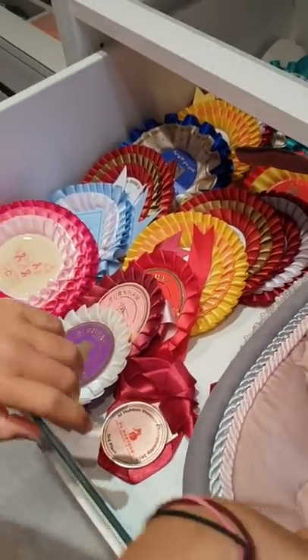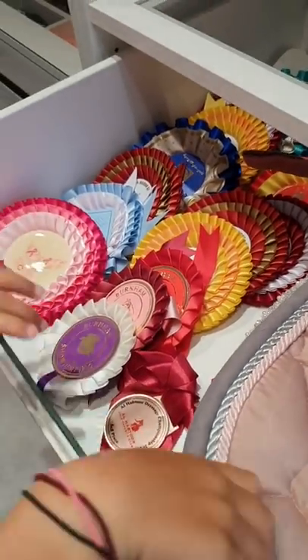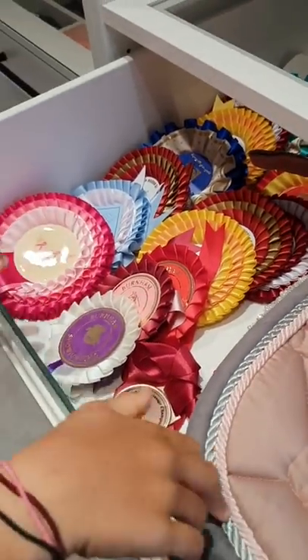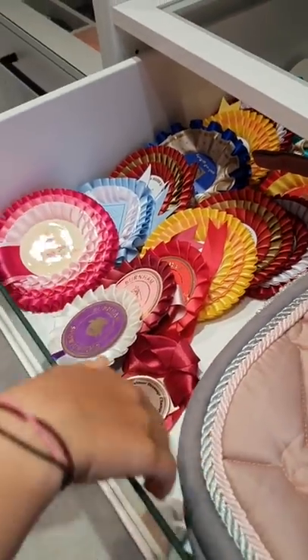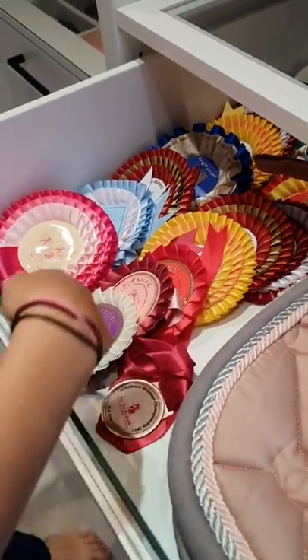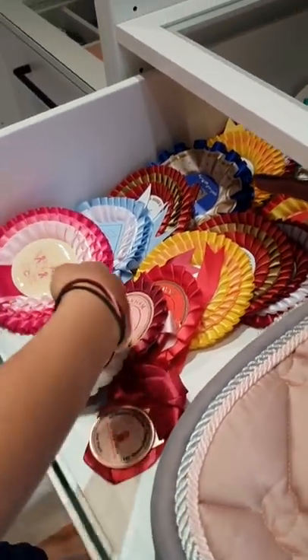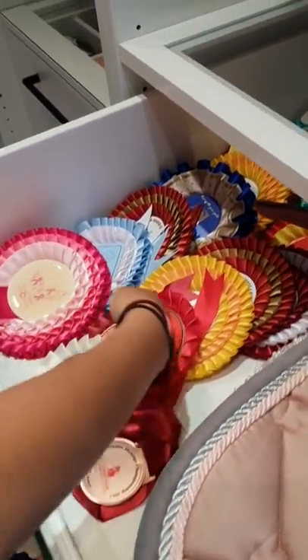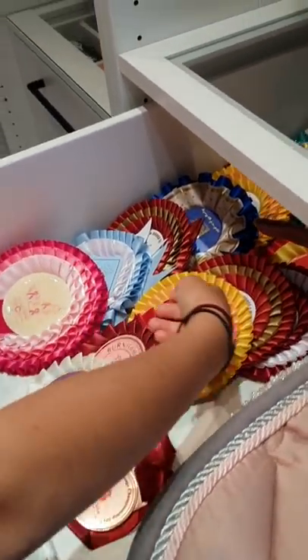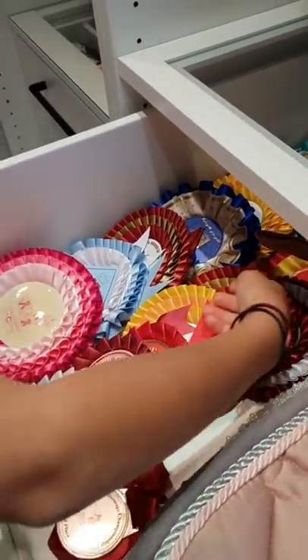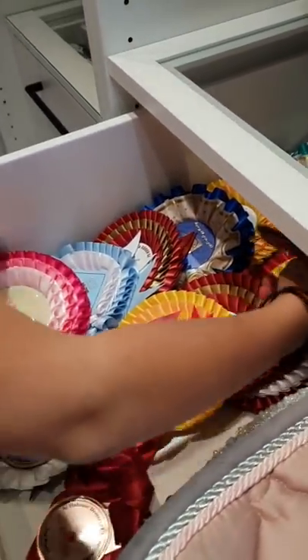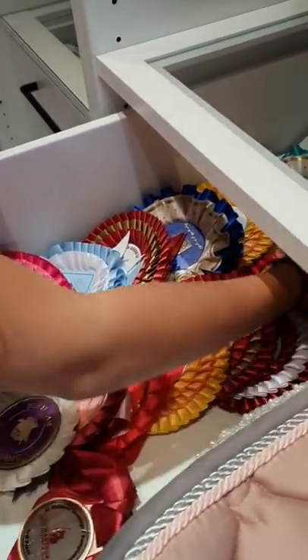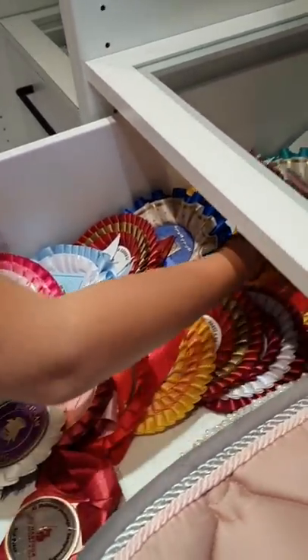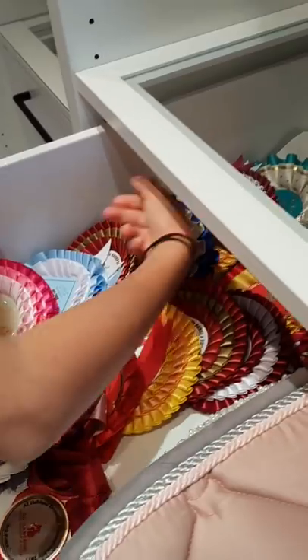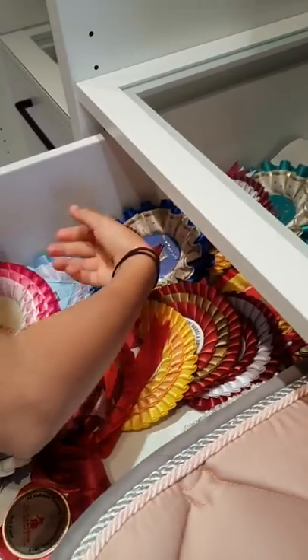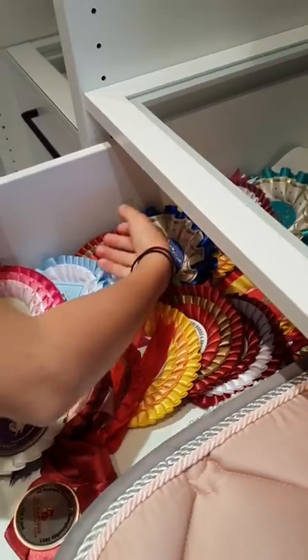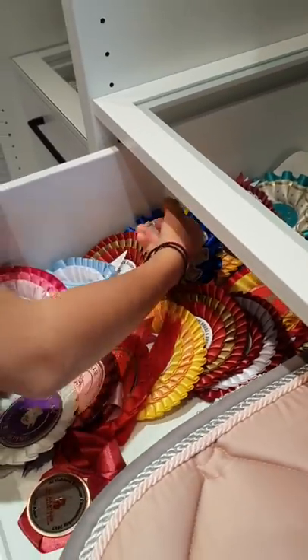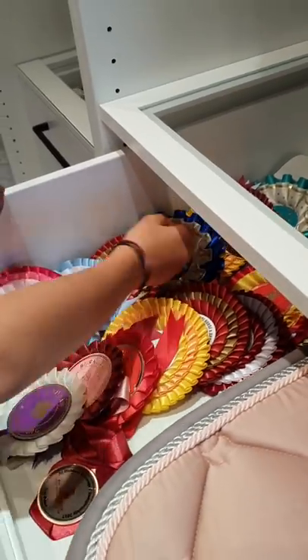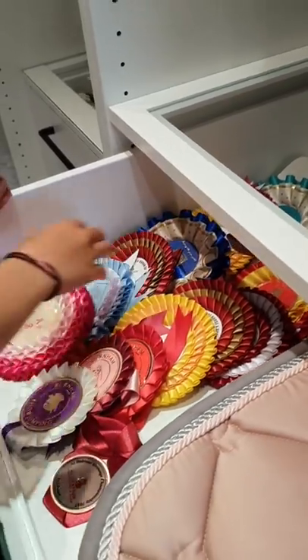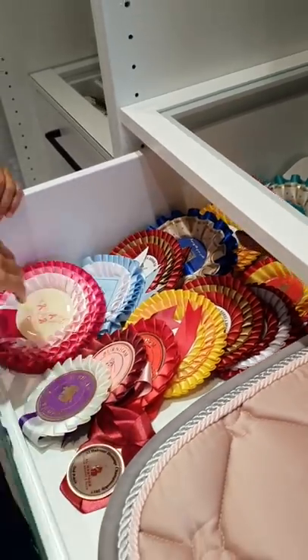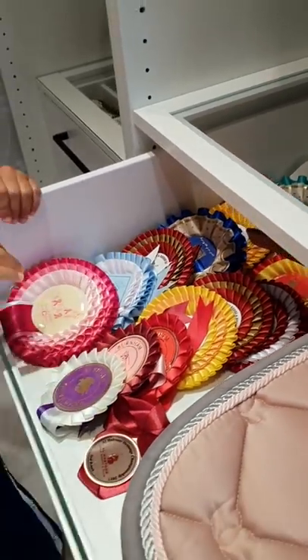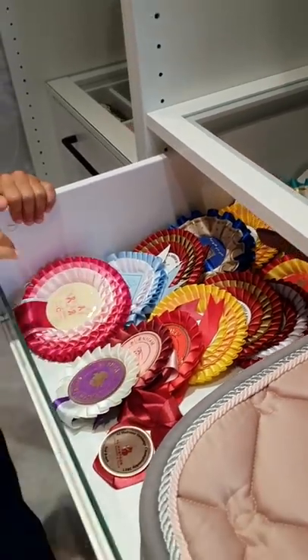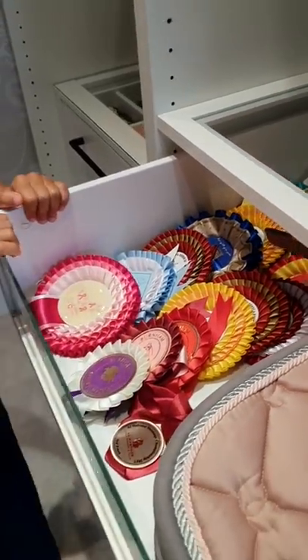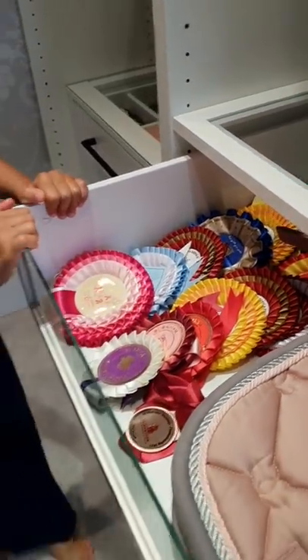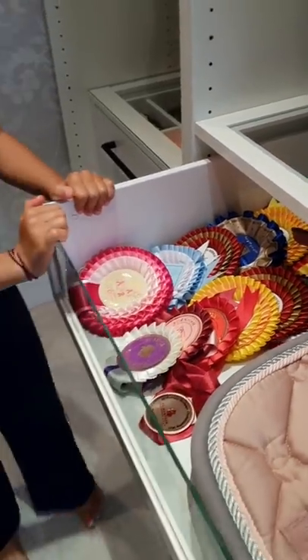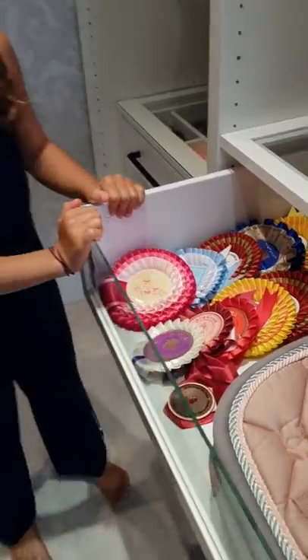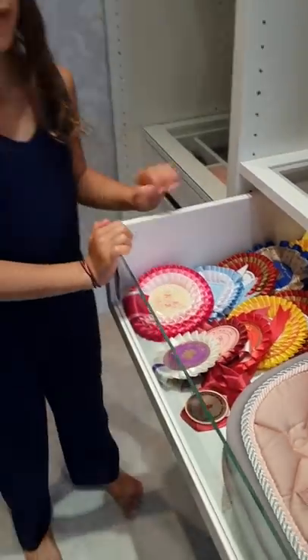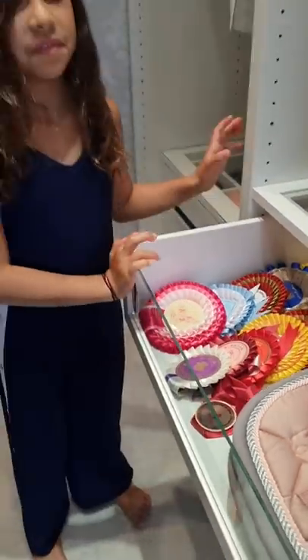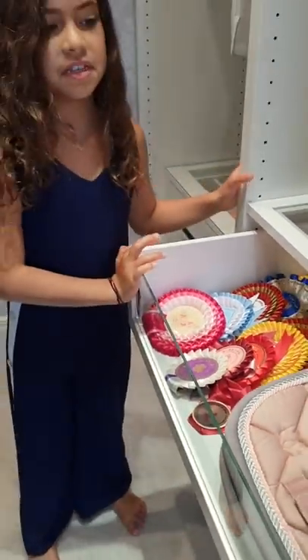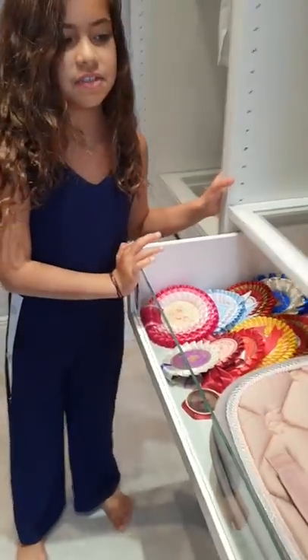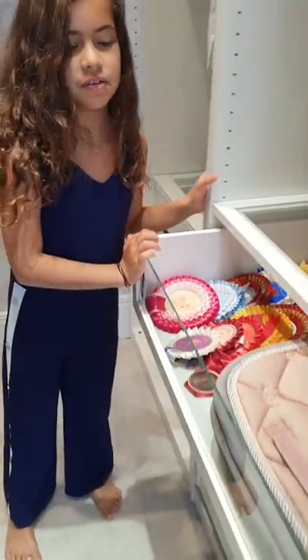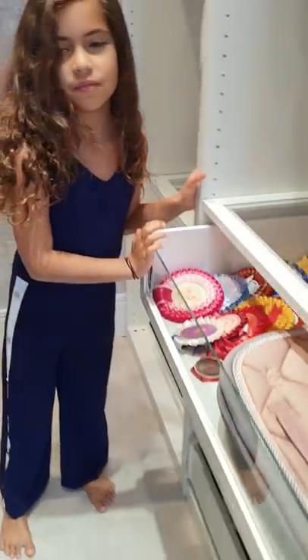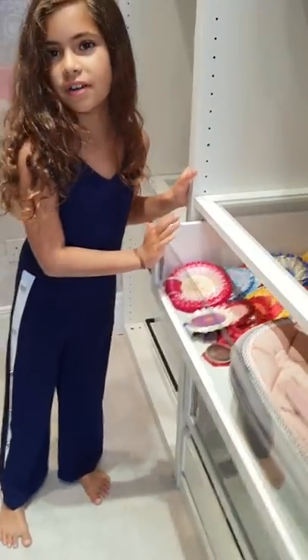And then I have all these rosettes. I can't believe I got all of these so far.